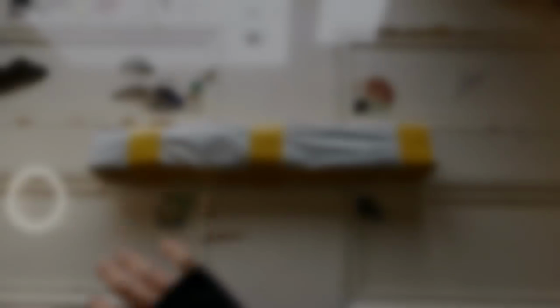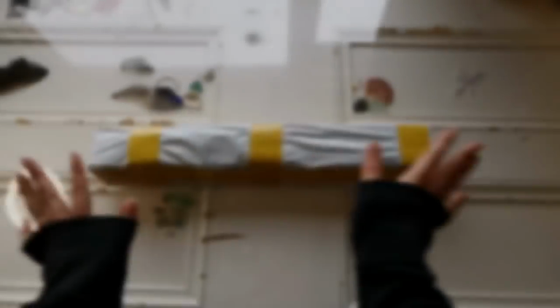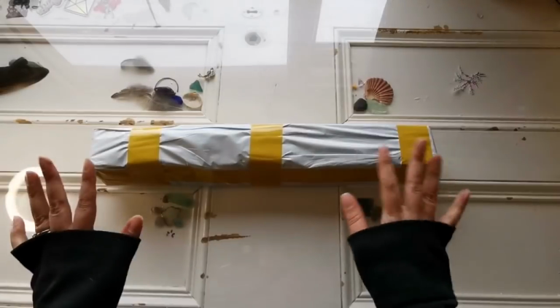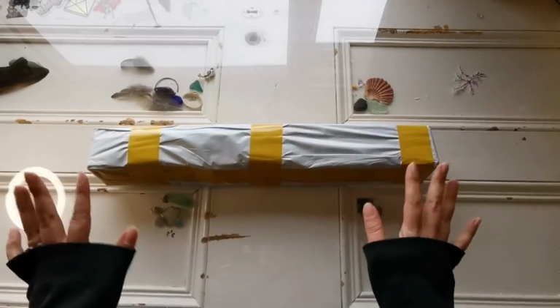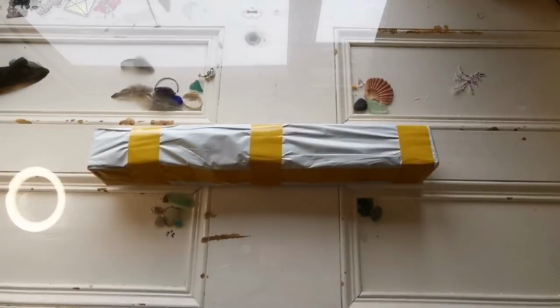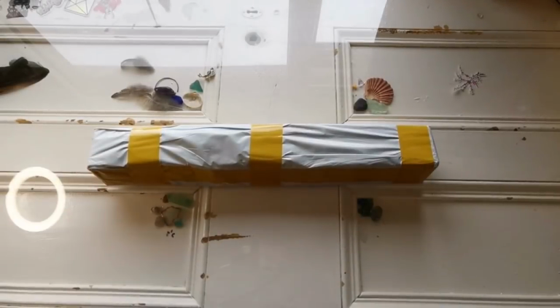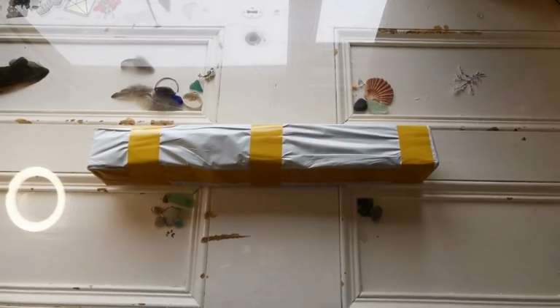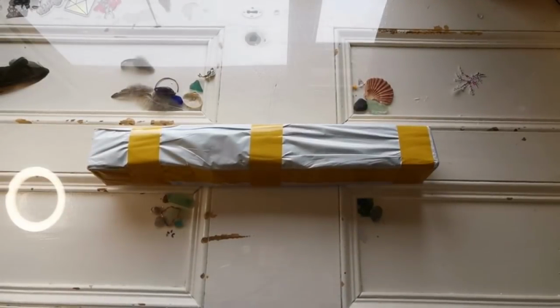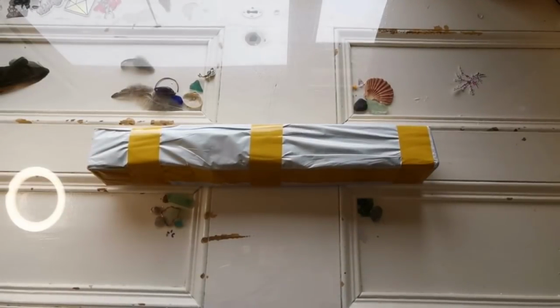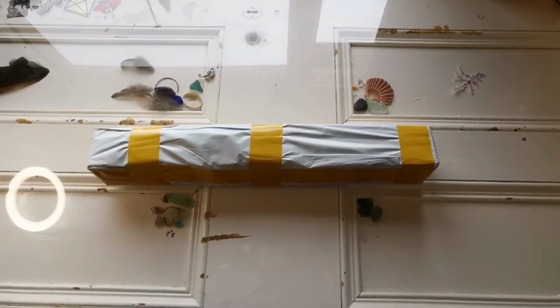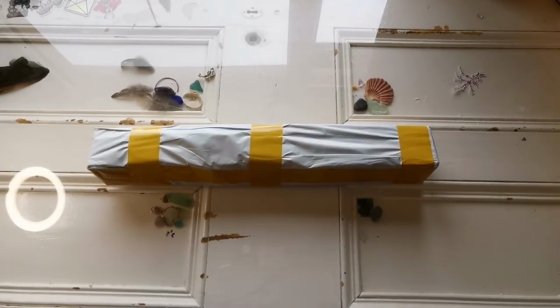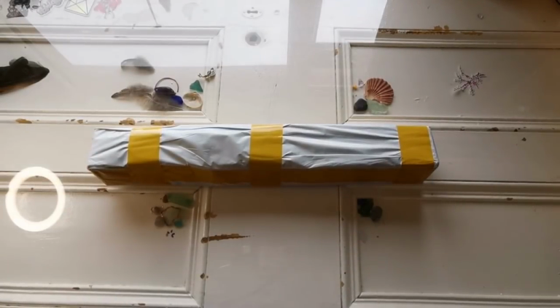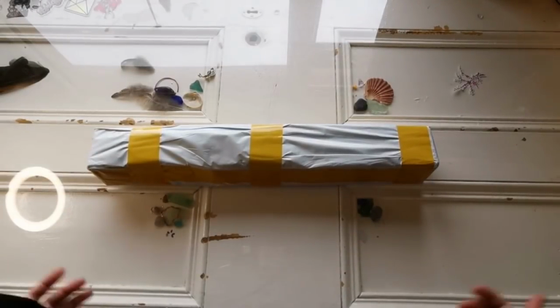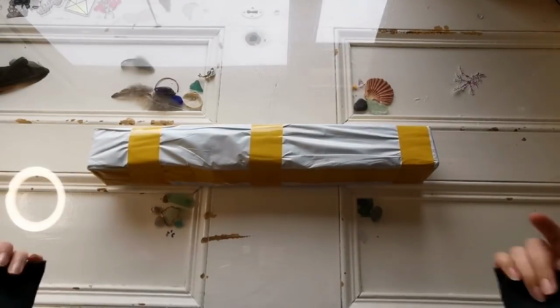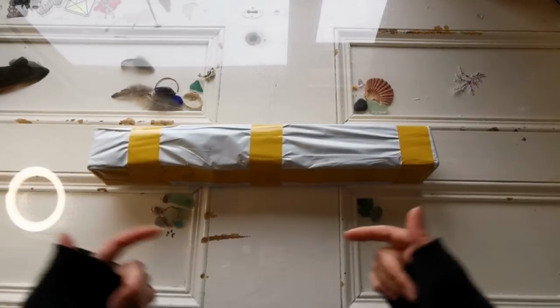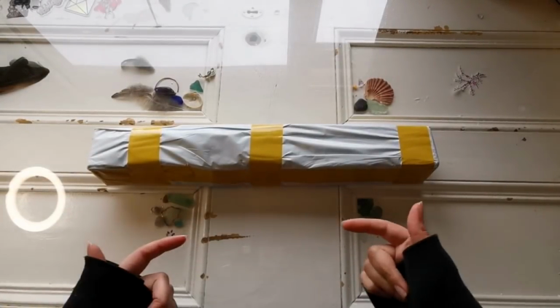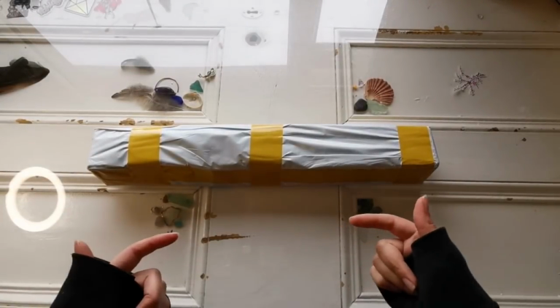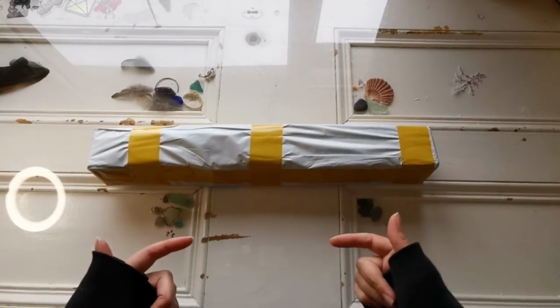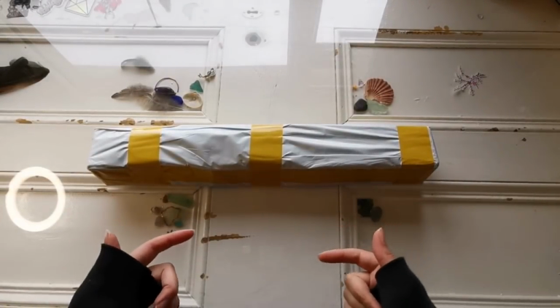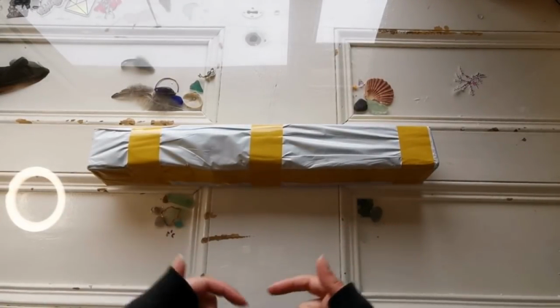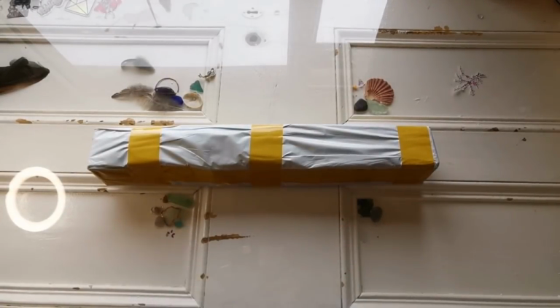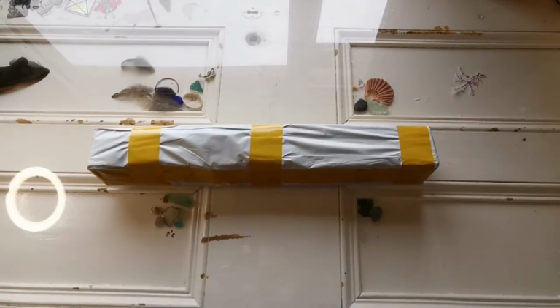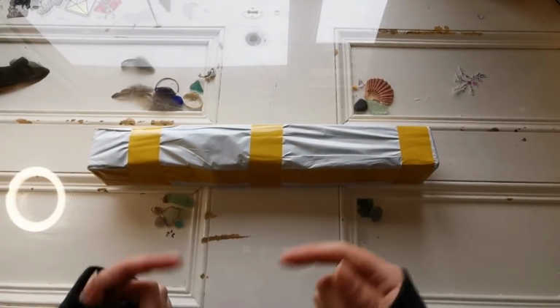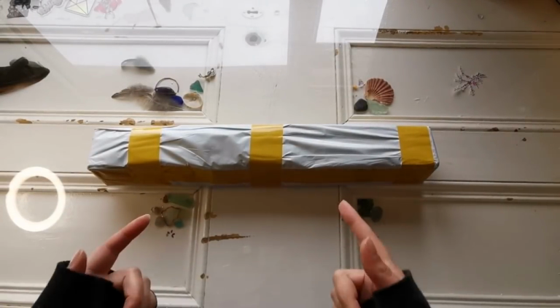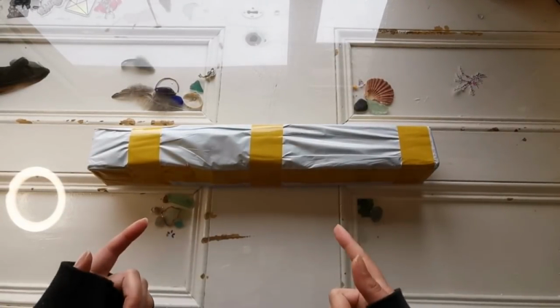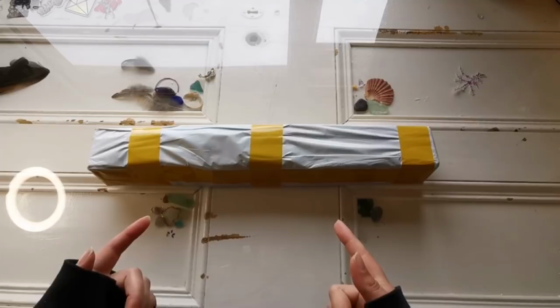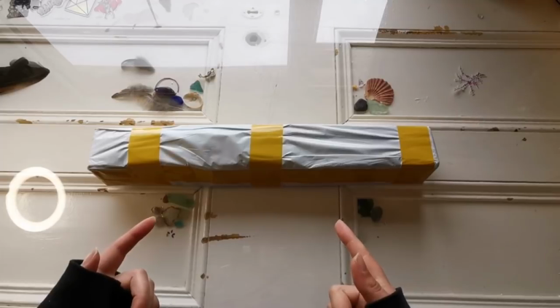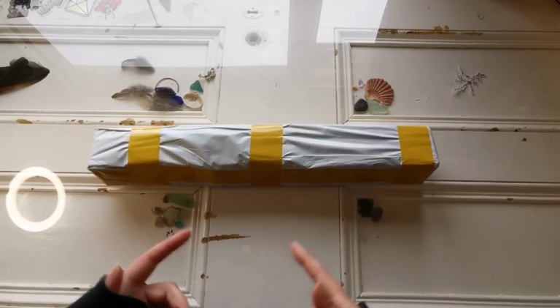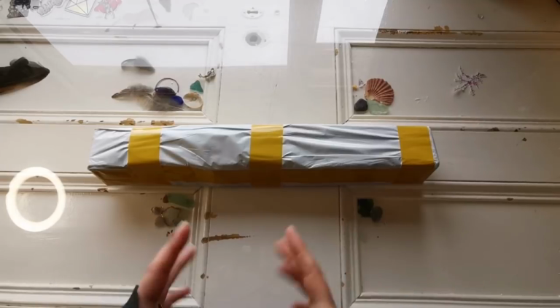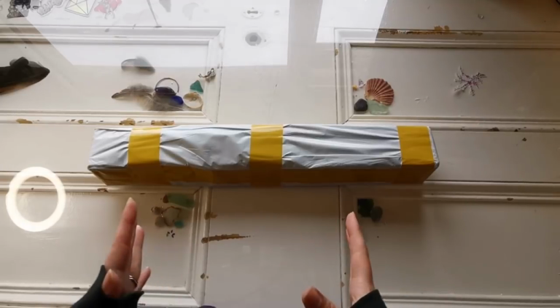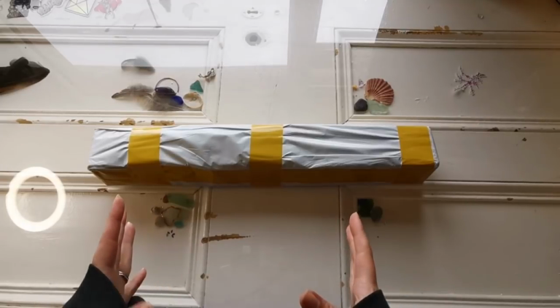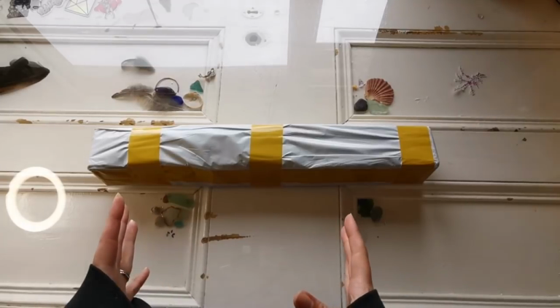Hello everyone and welcome back to my channel. It's Rachel Ray here and today we're going to do an unboxing.